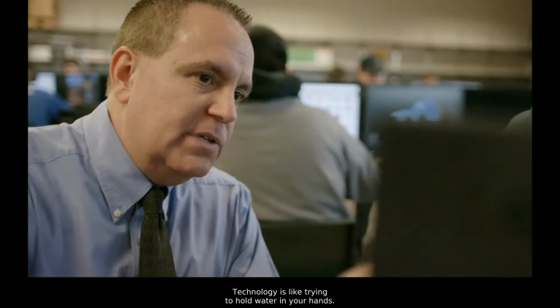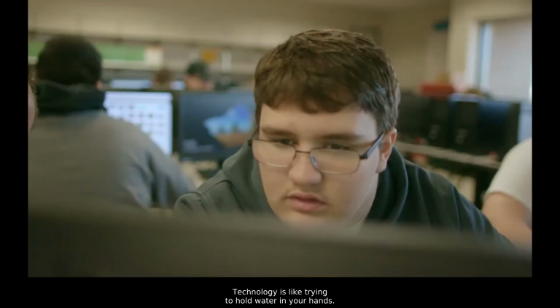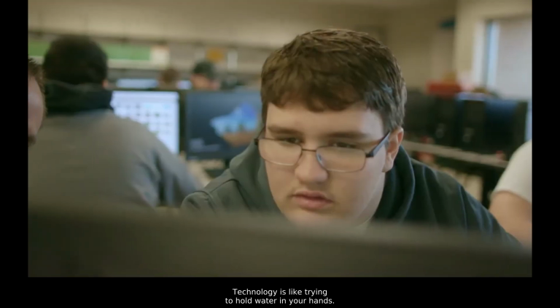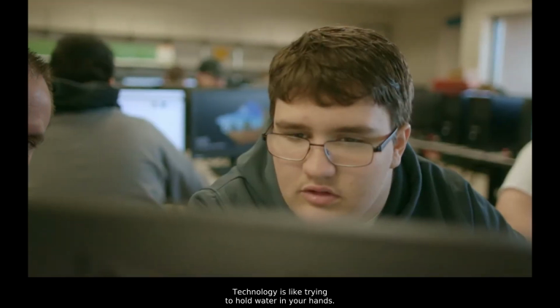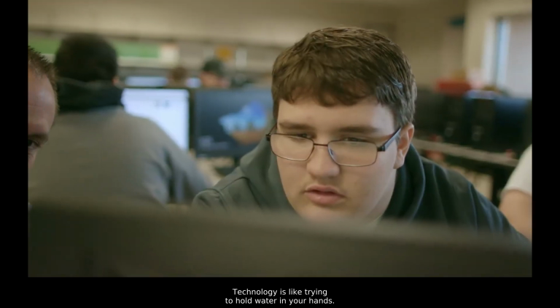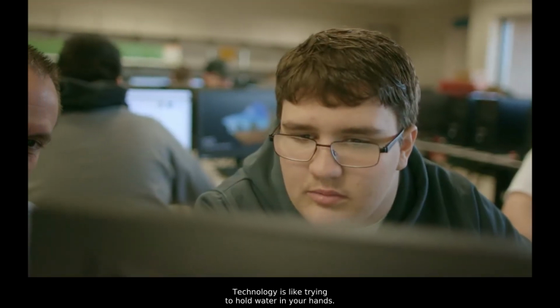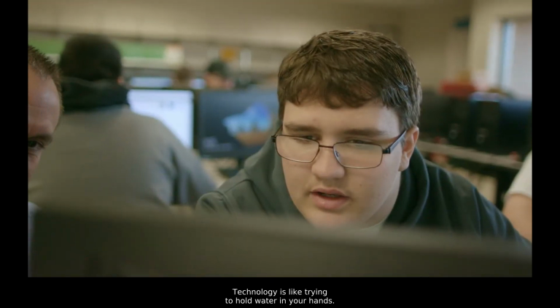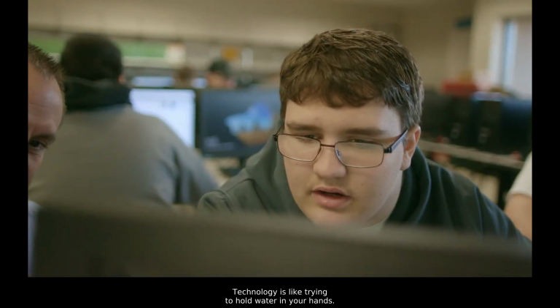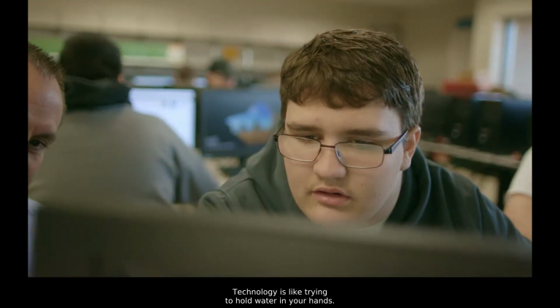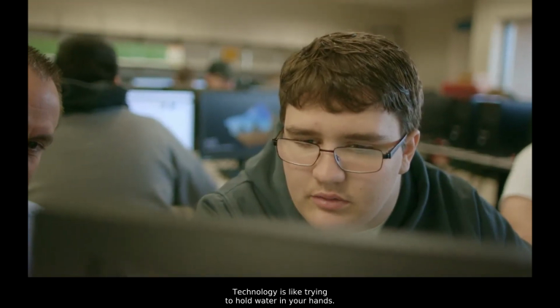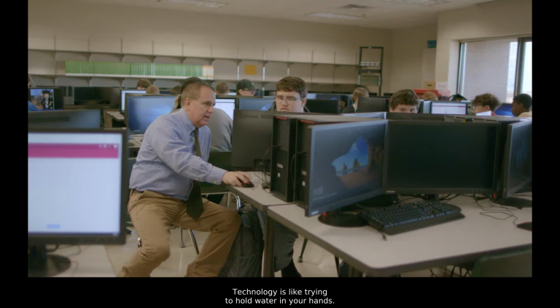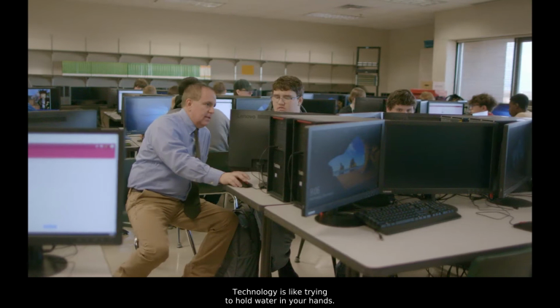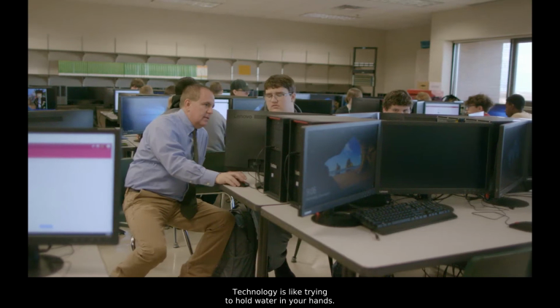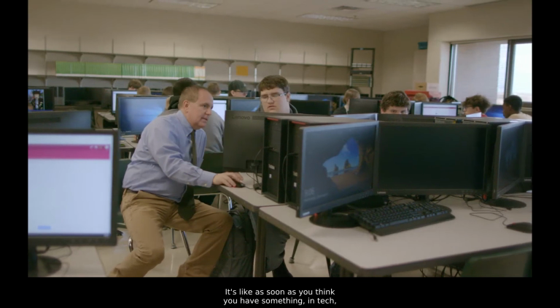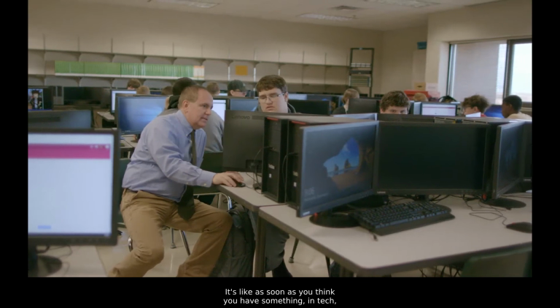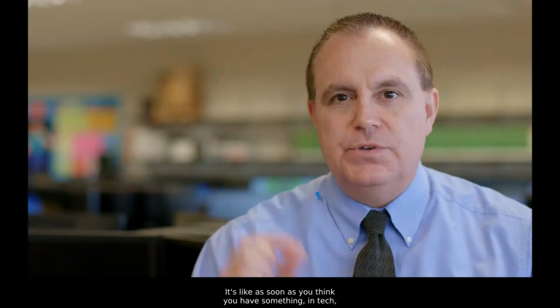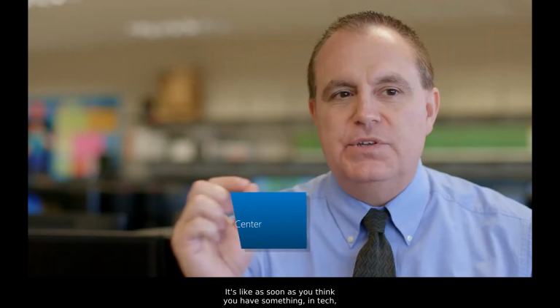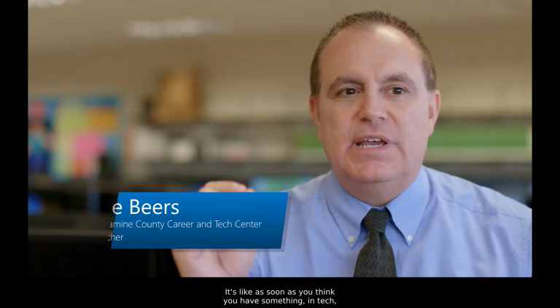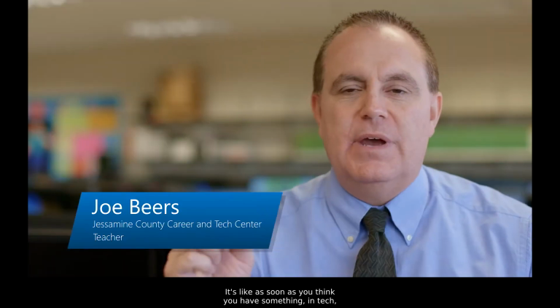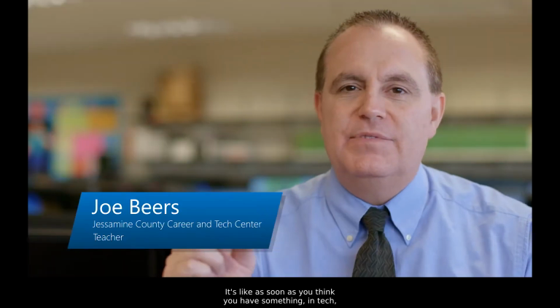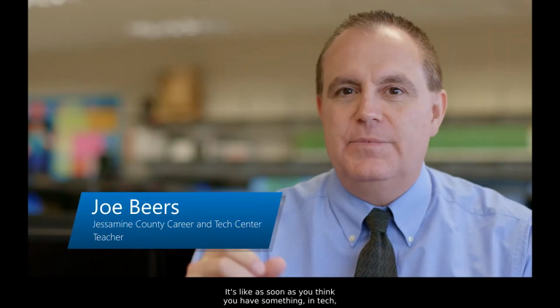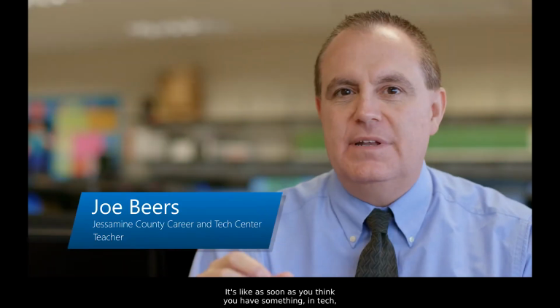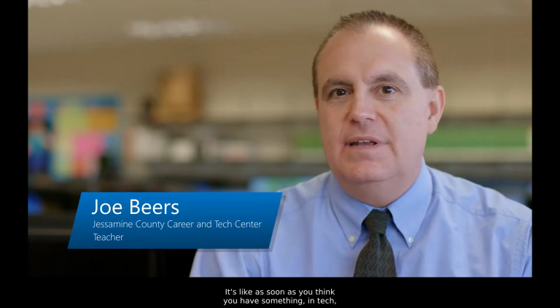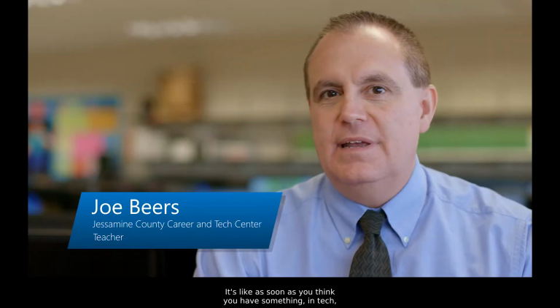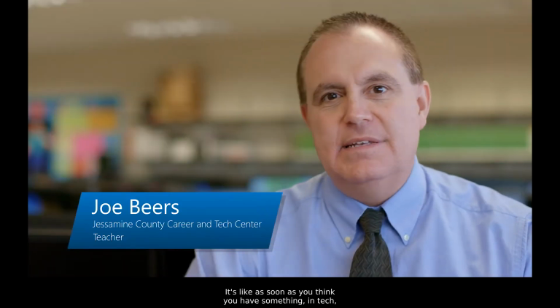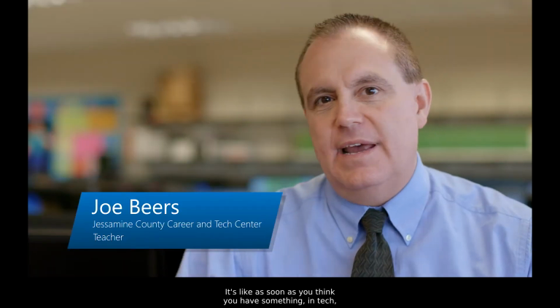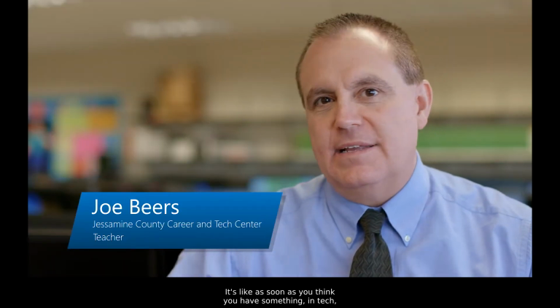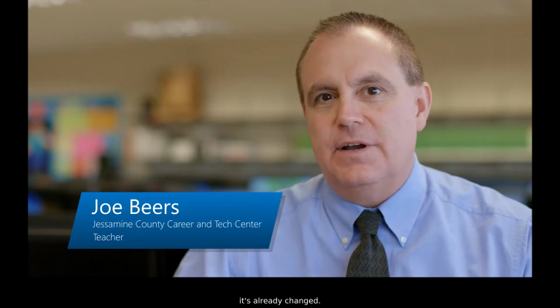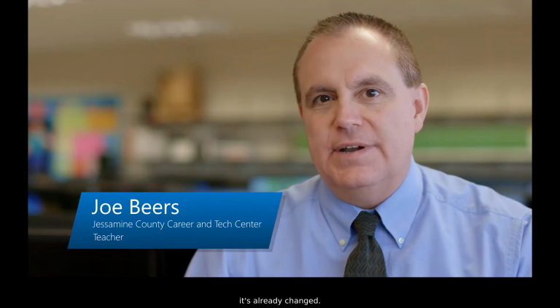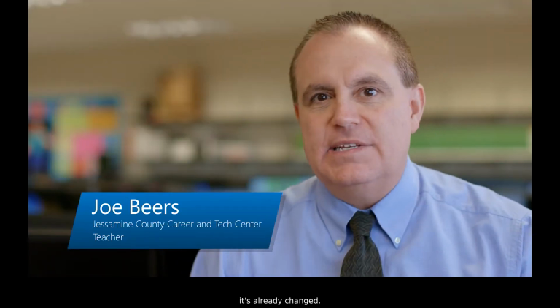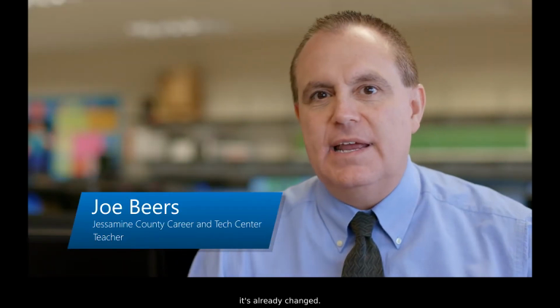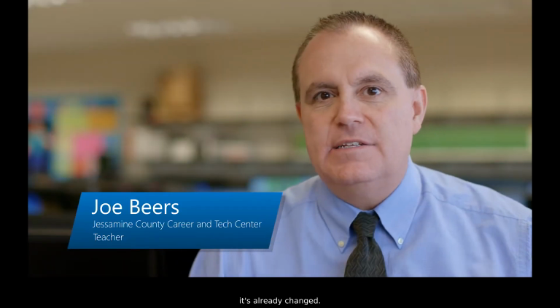Technology is like trying to hold water in your hands. It's like as soon as you think you have something, in tech it's already changed.